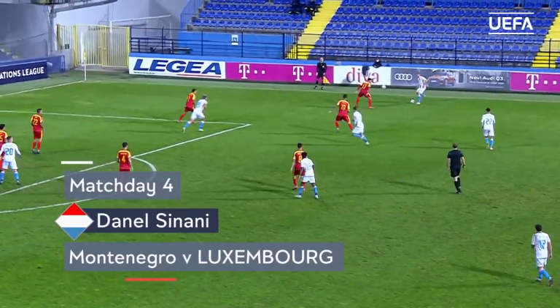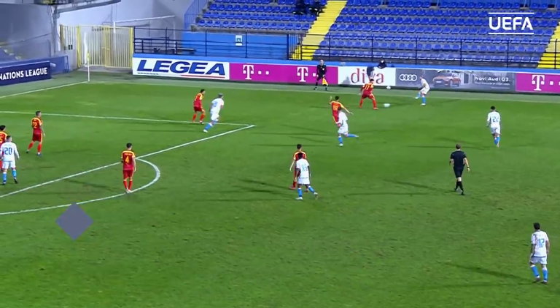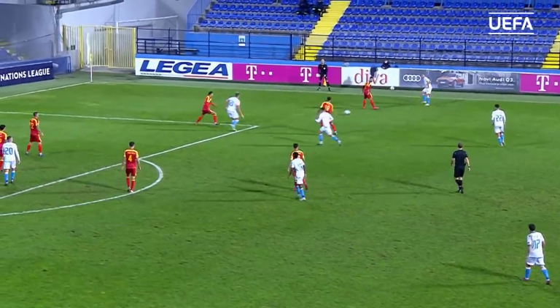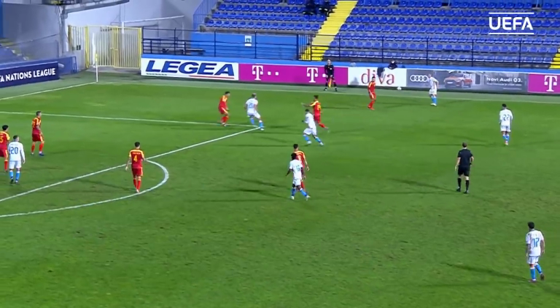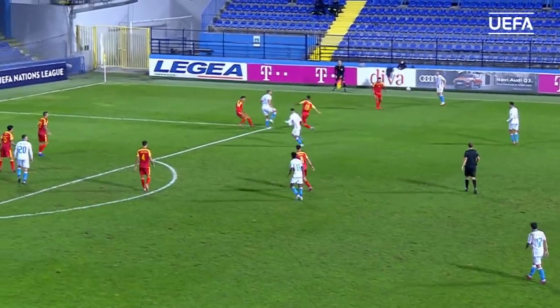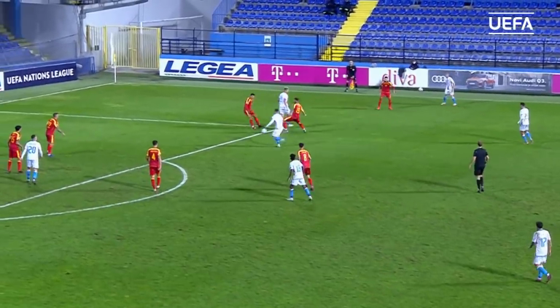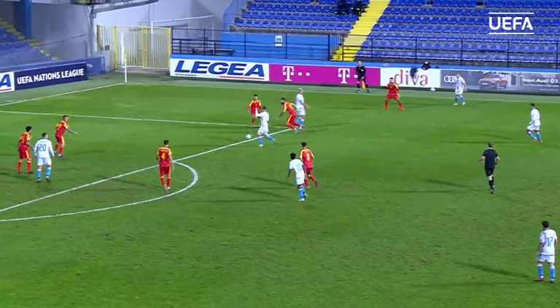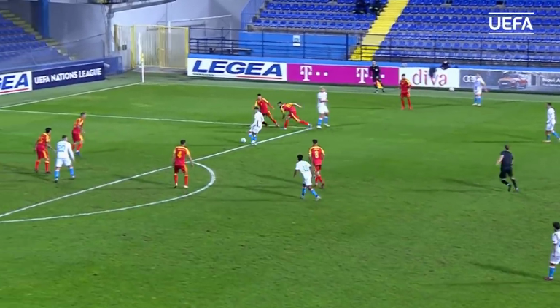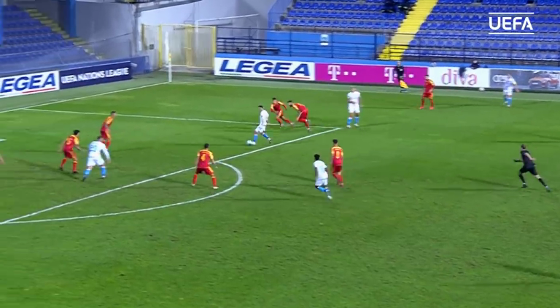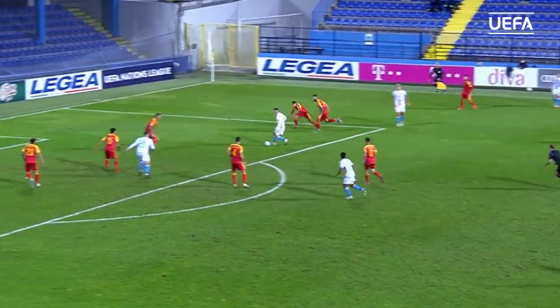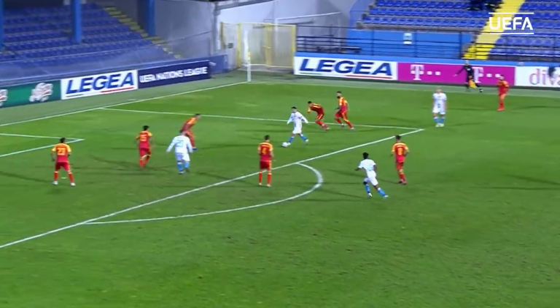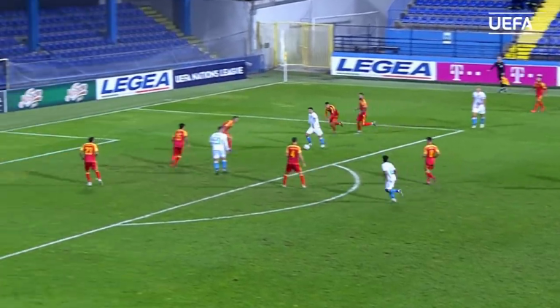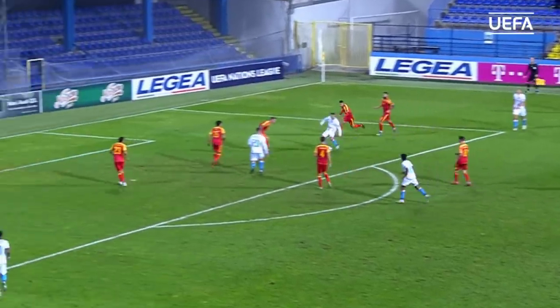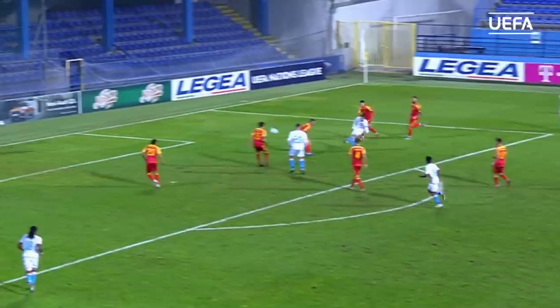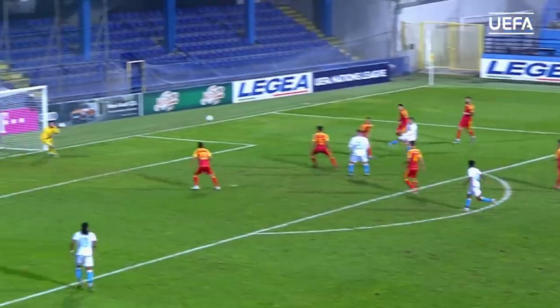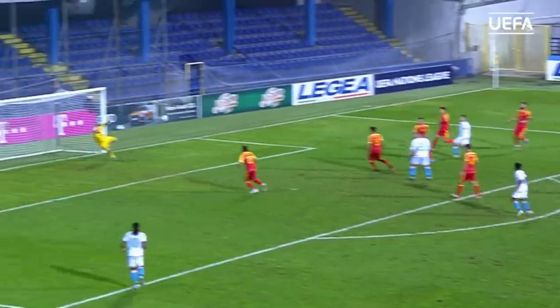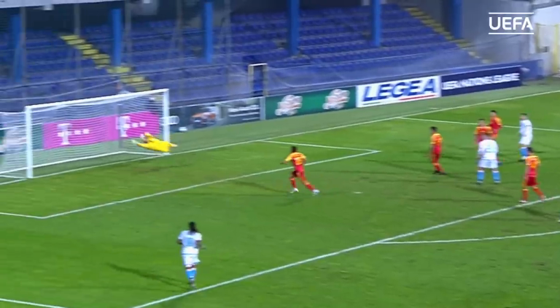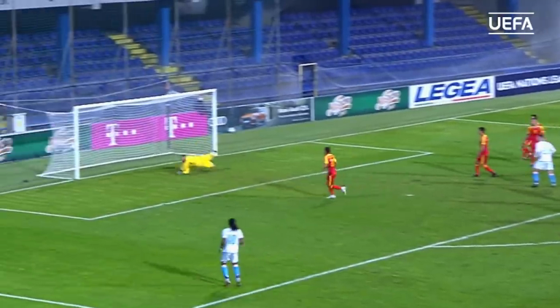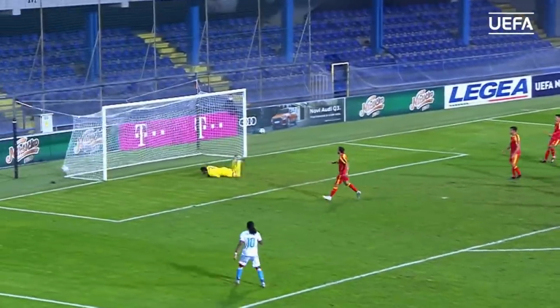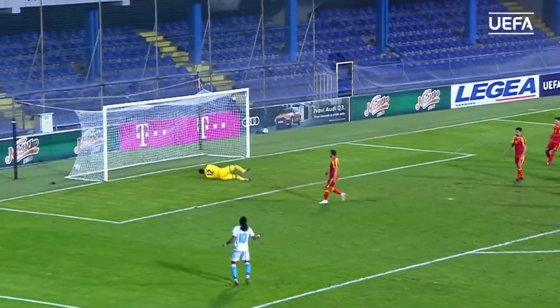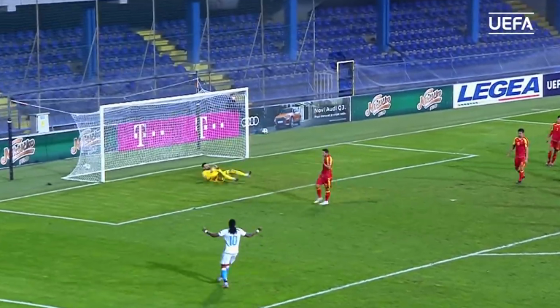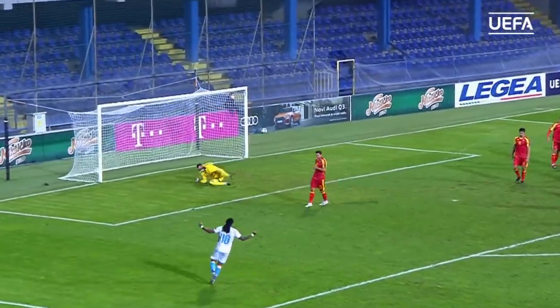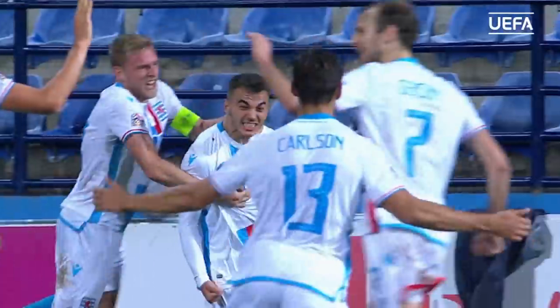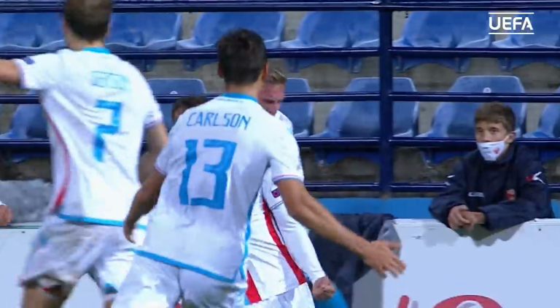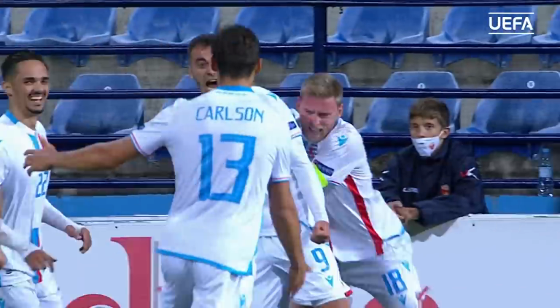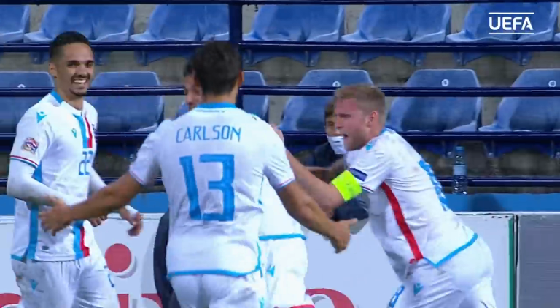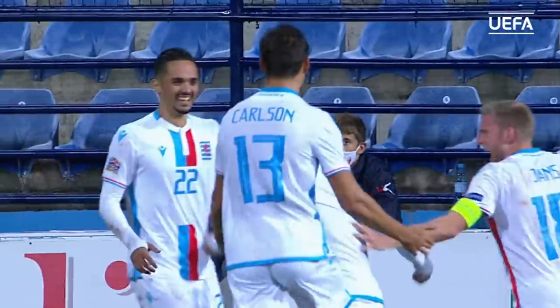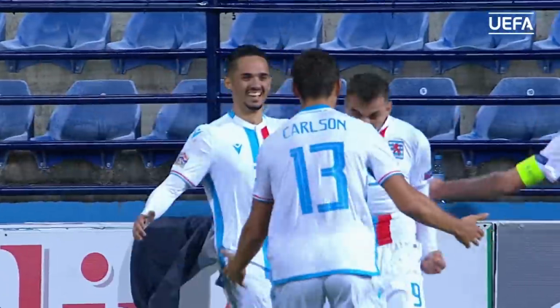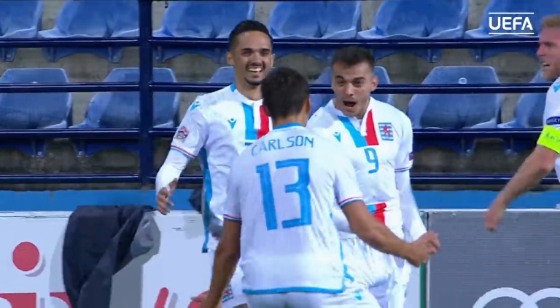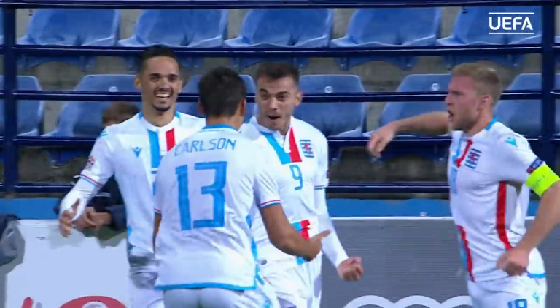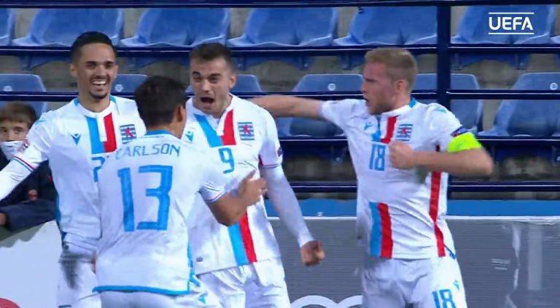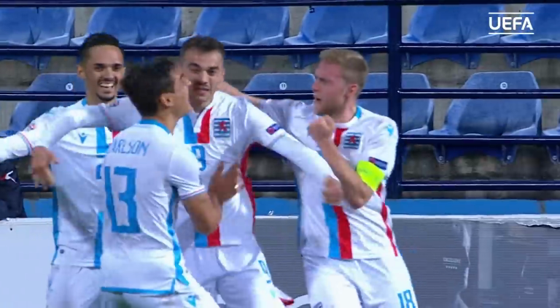Luxembourg frantic here — Sinani went for a cover and scored a wonderful goal!